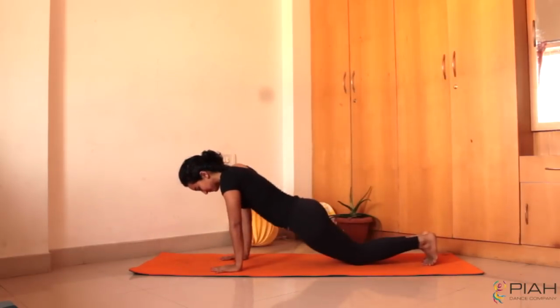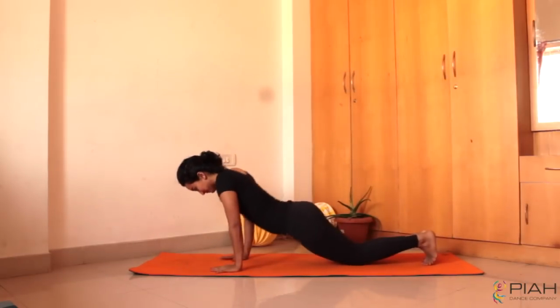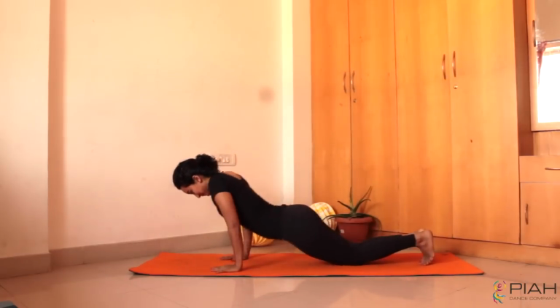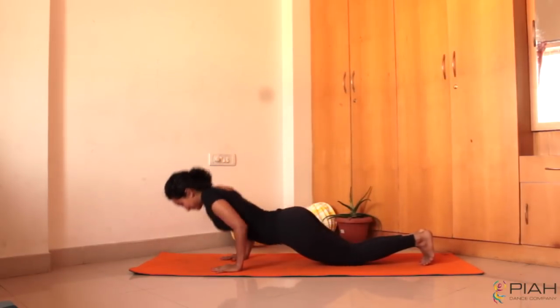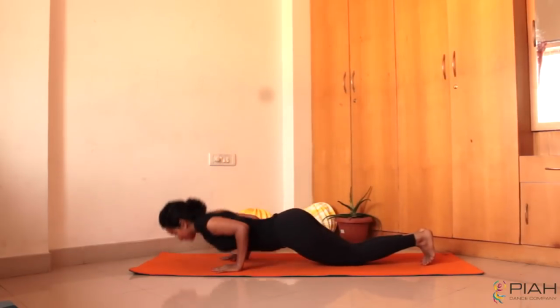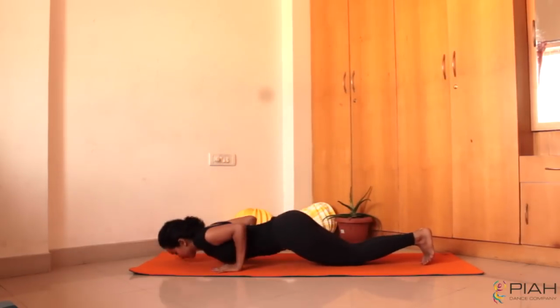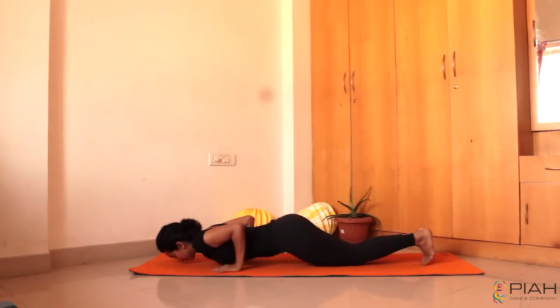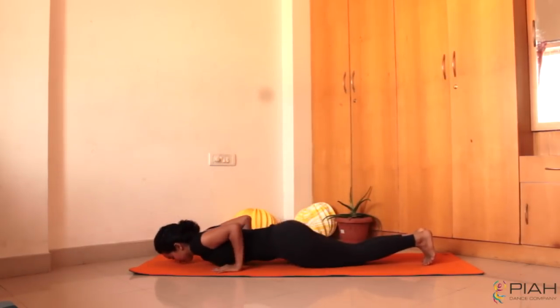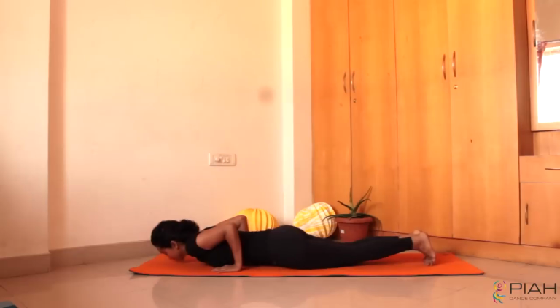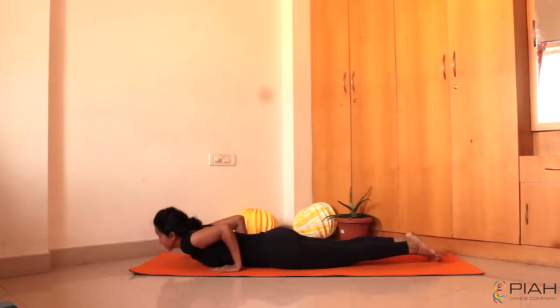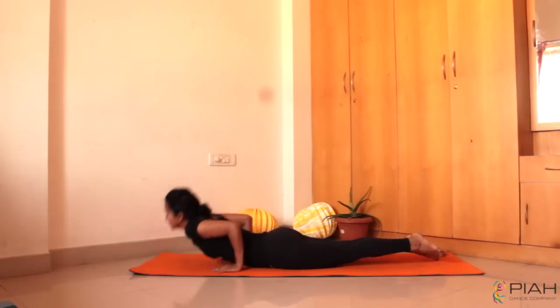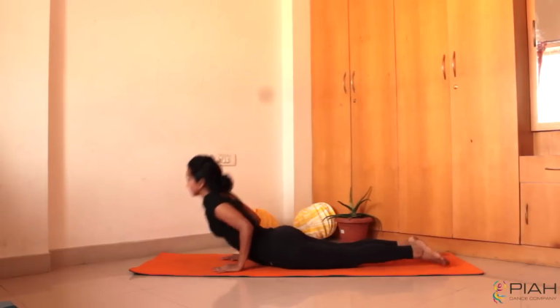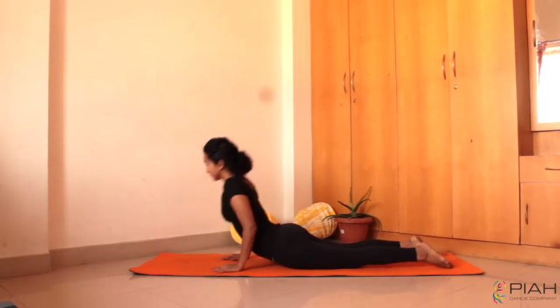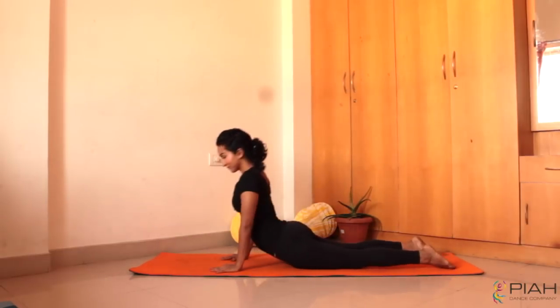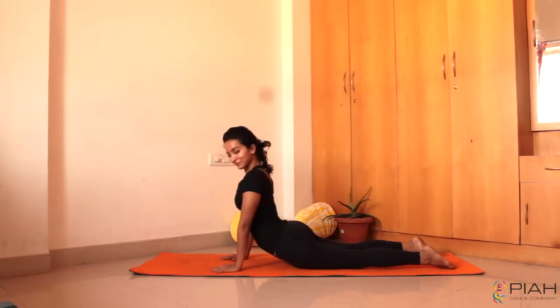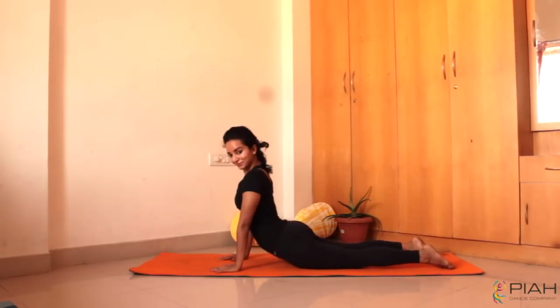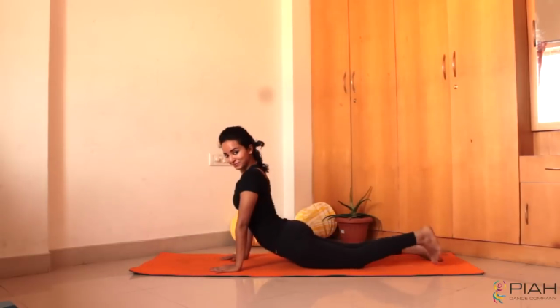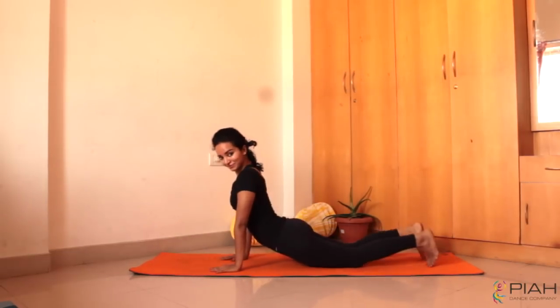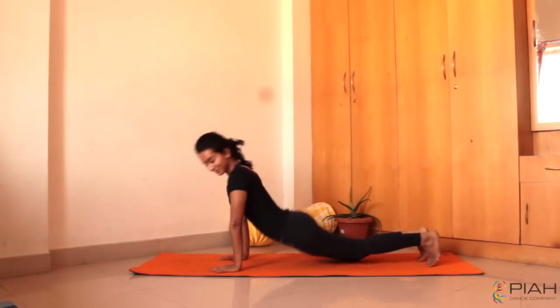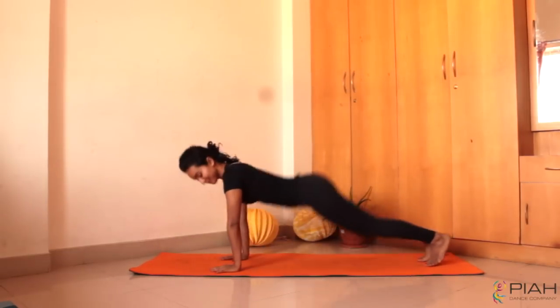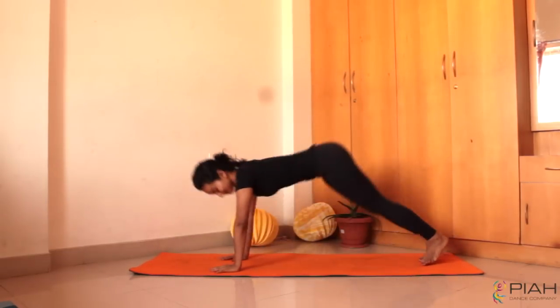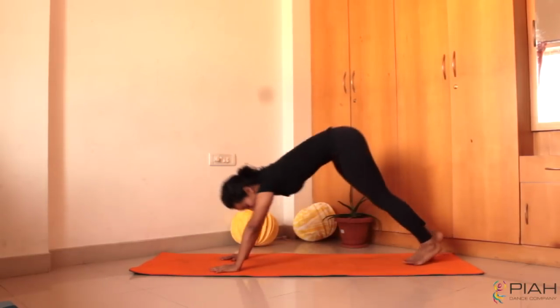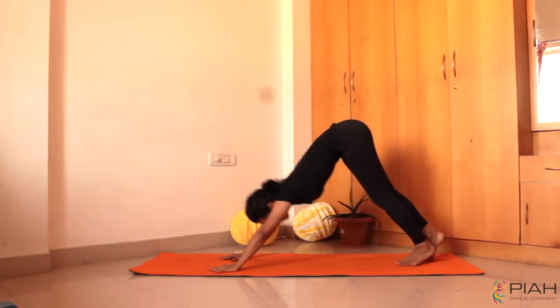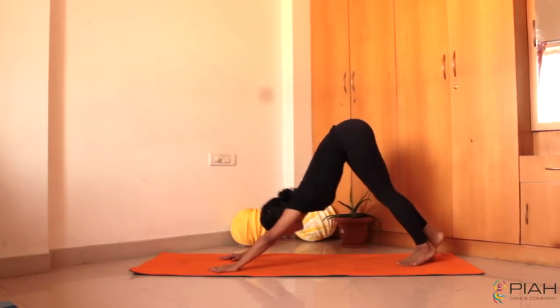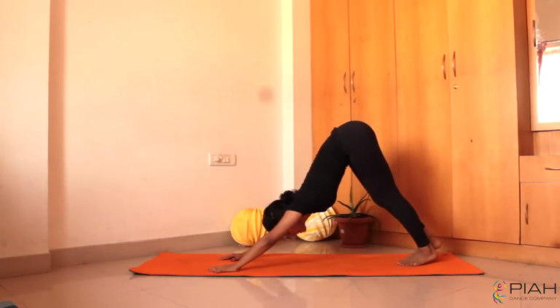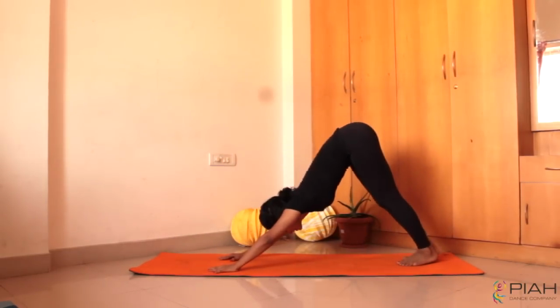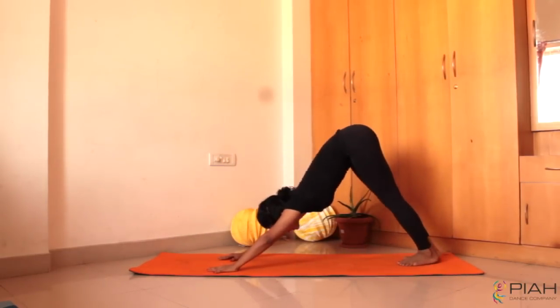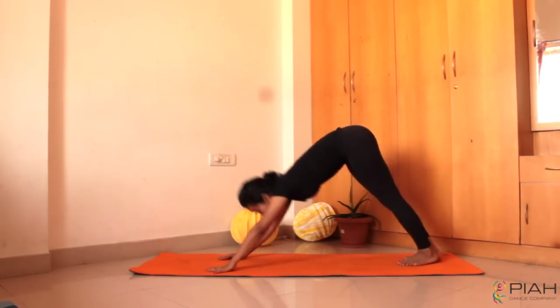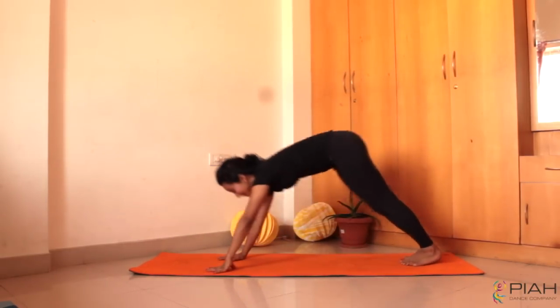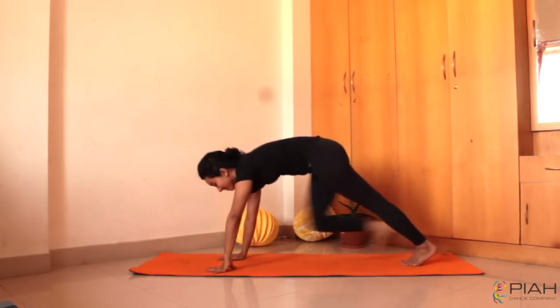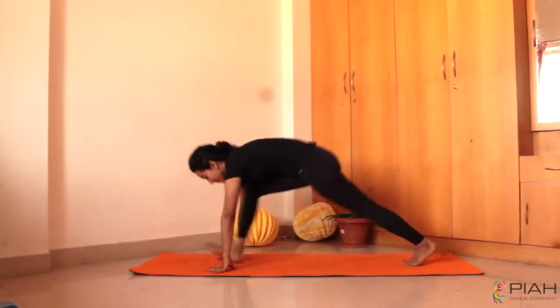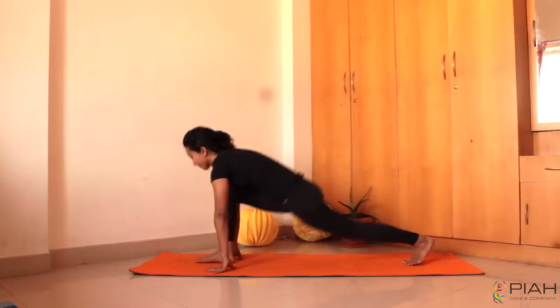Advanced practitioners can do a Chaturanga instead of a knees, chest and chin. Take care.